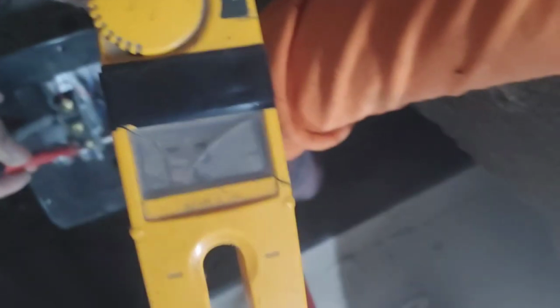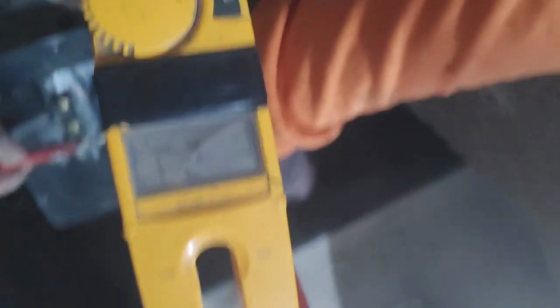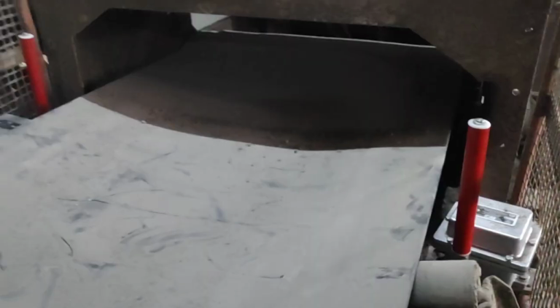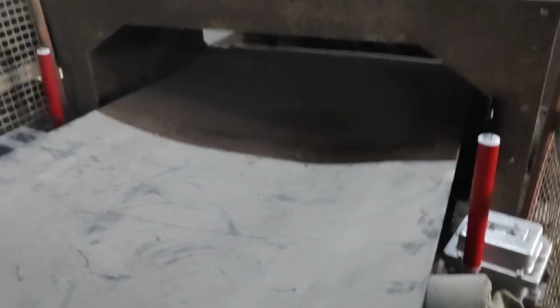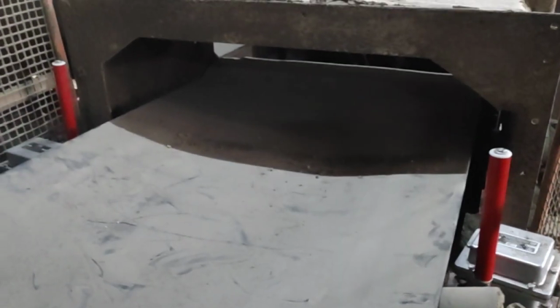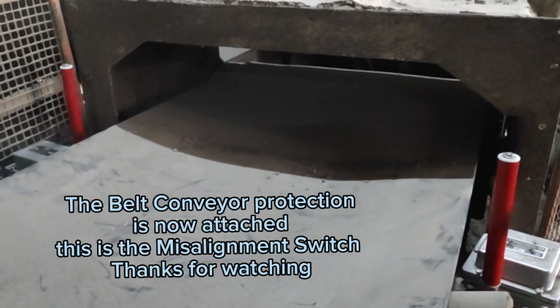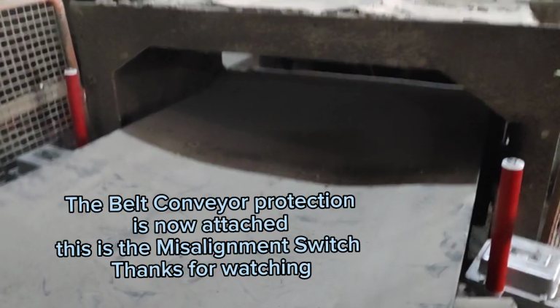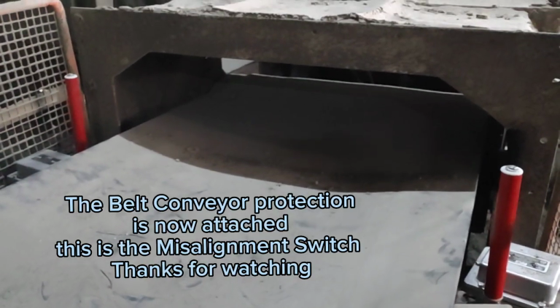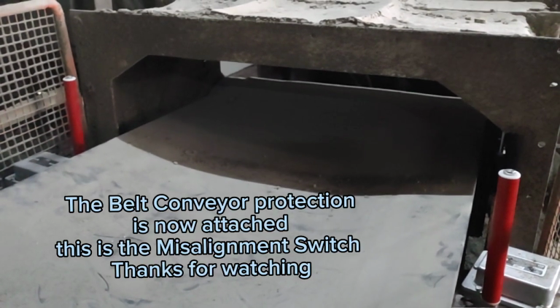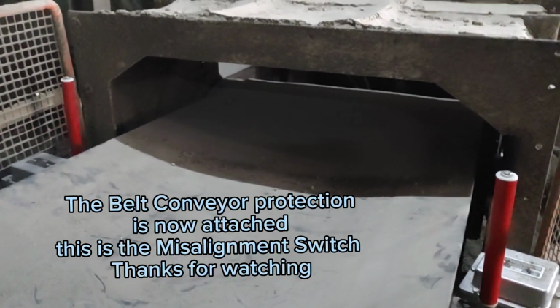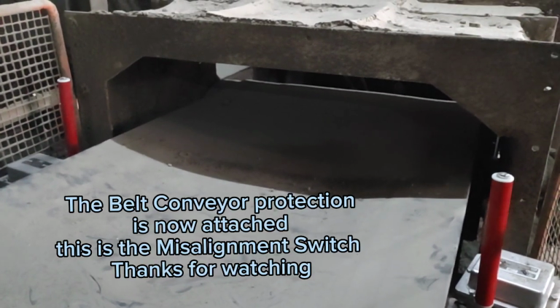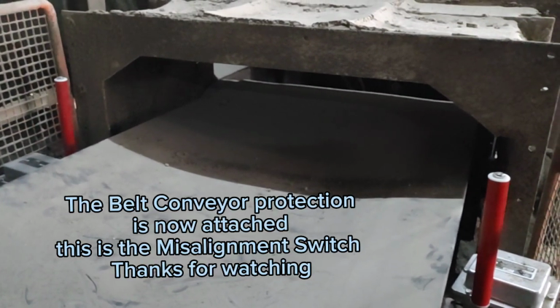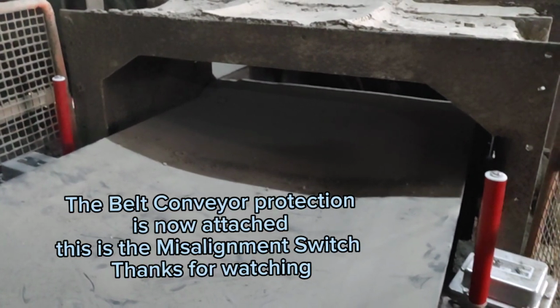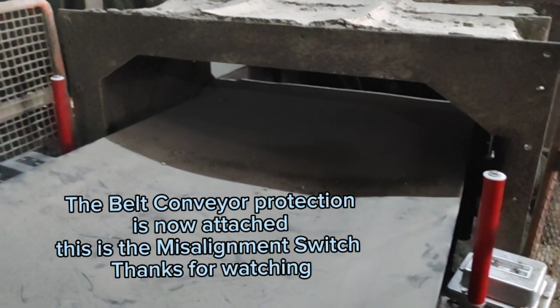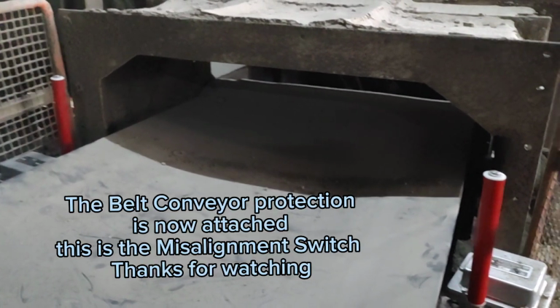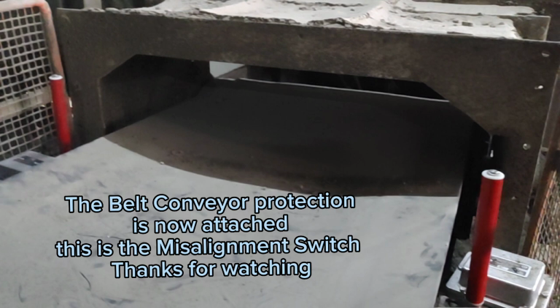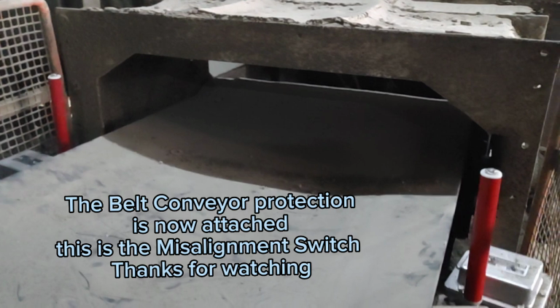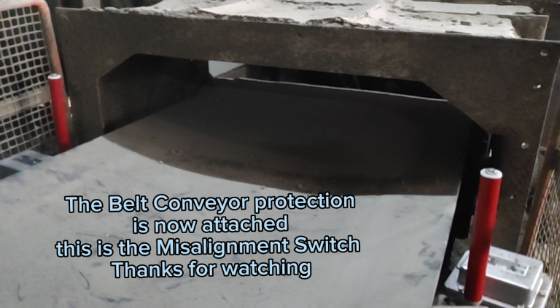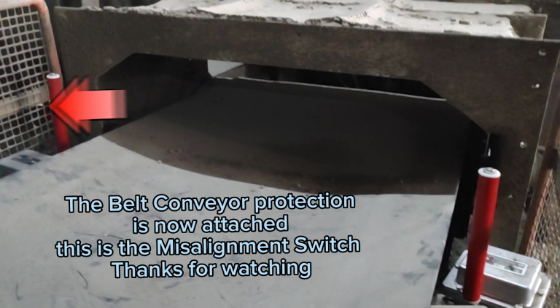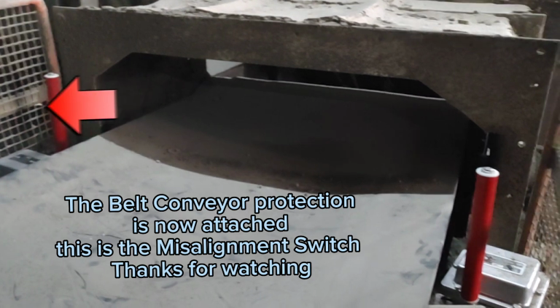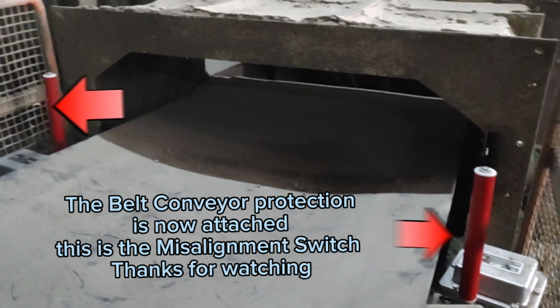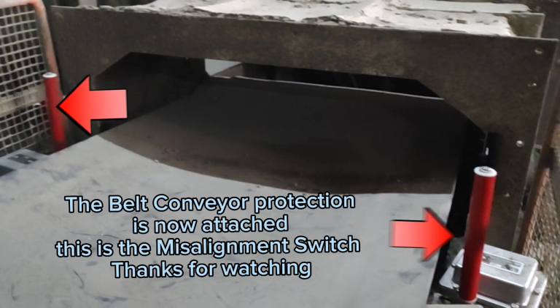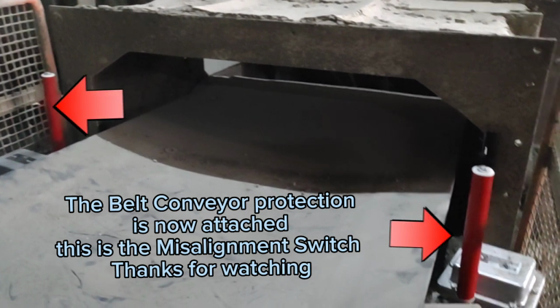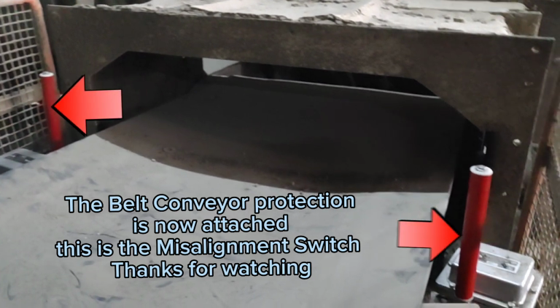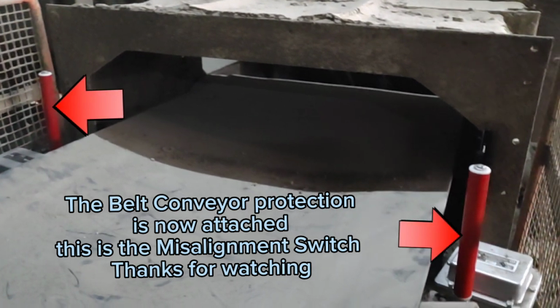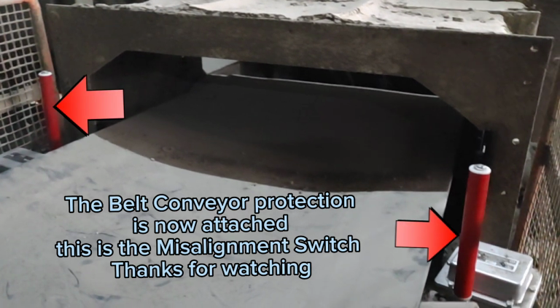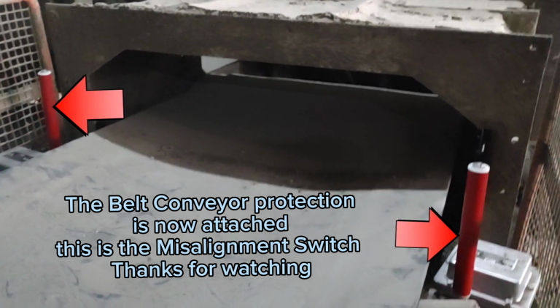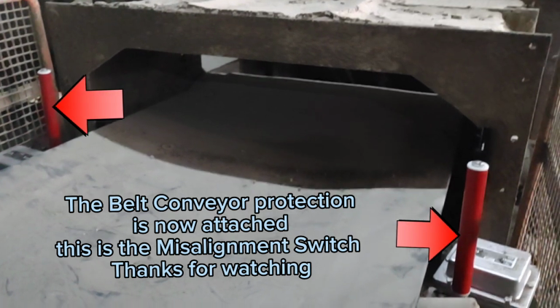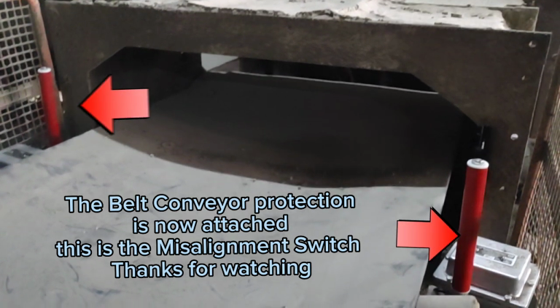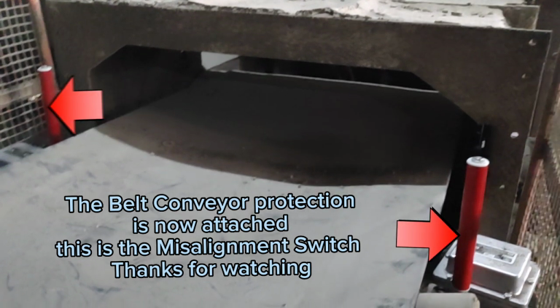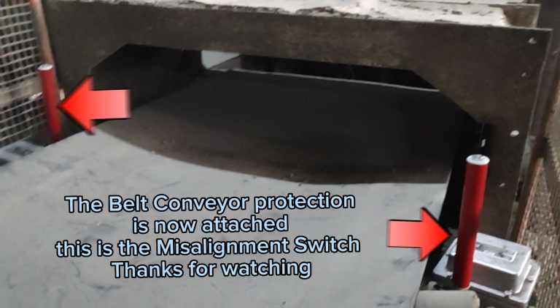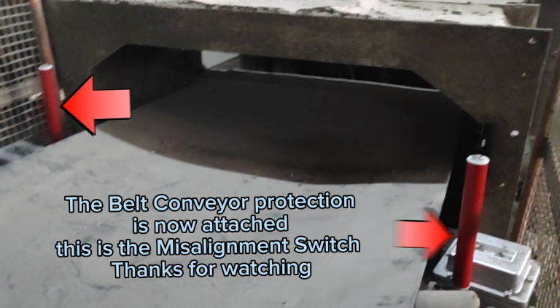The belt conveyor protection is now attached. This is the misalignment switch. Thanks for watching.